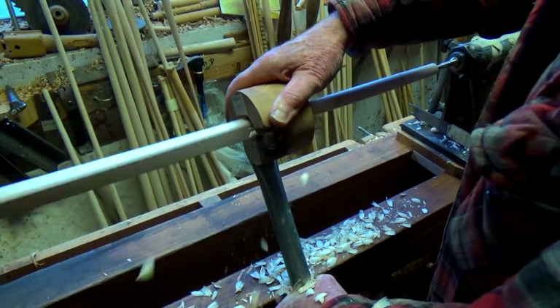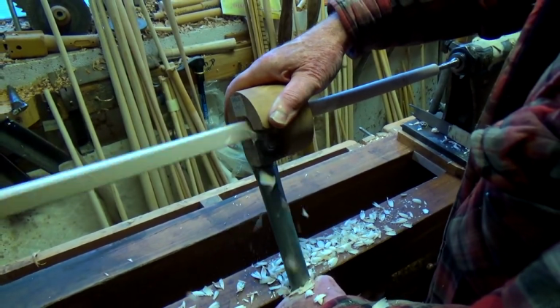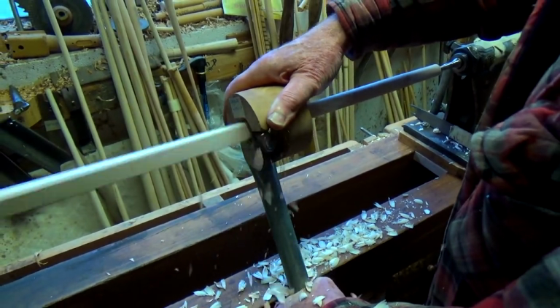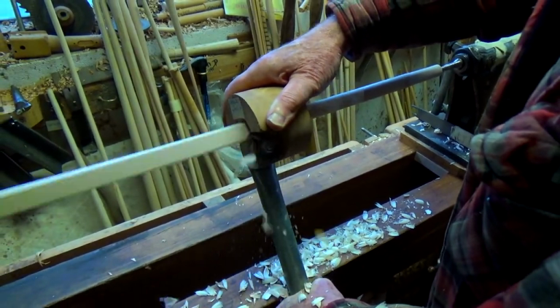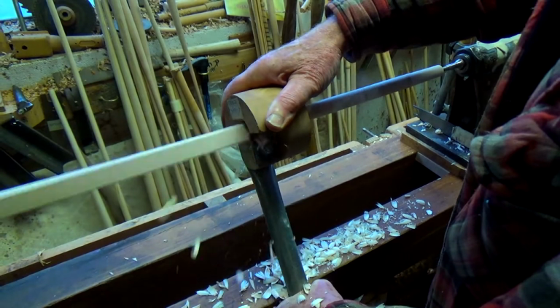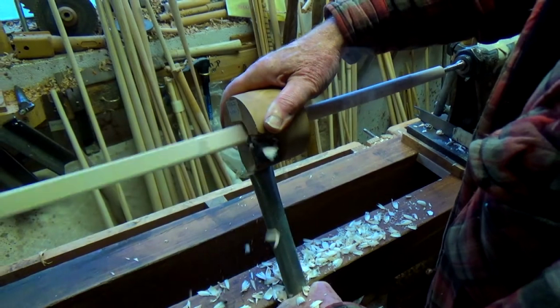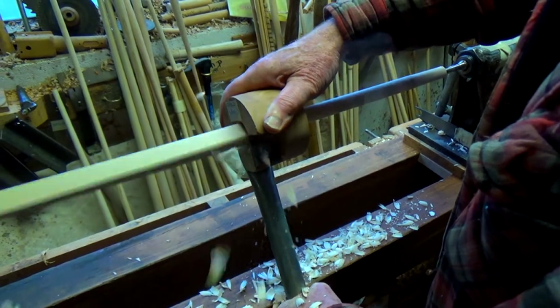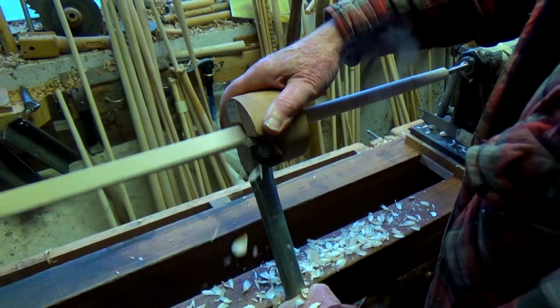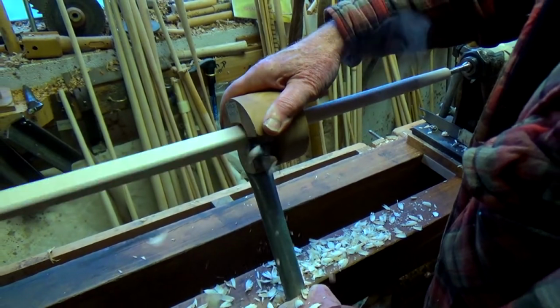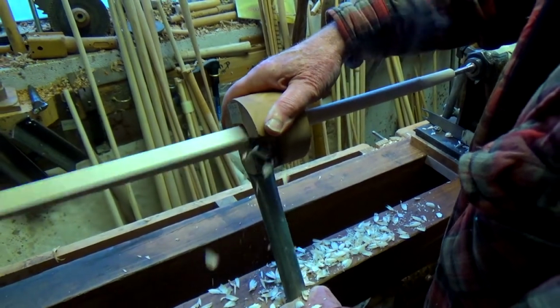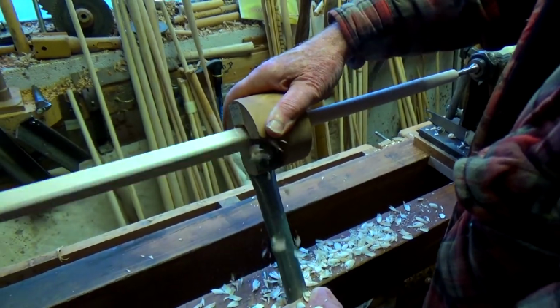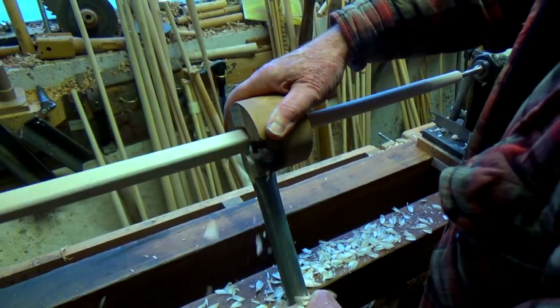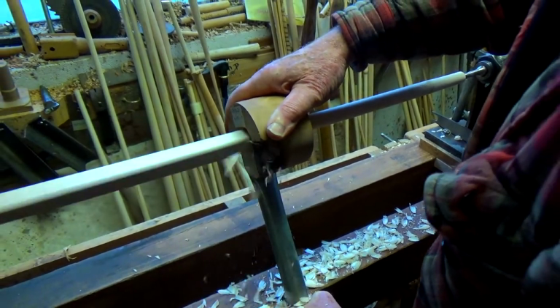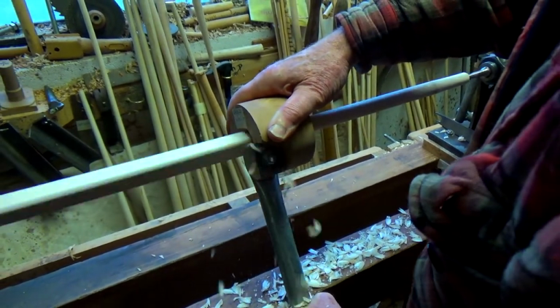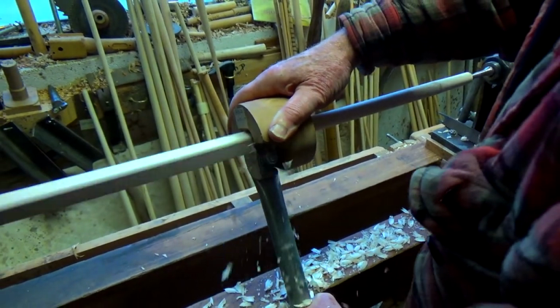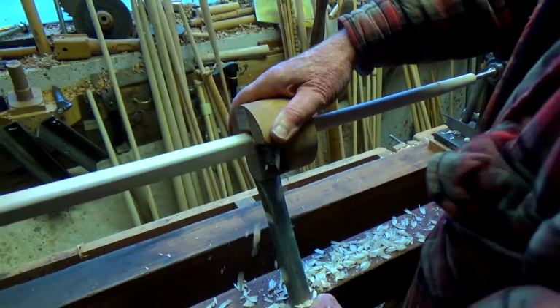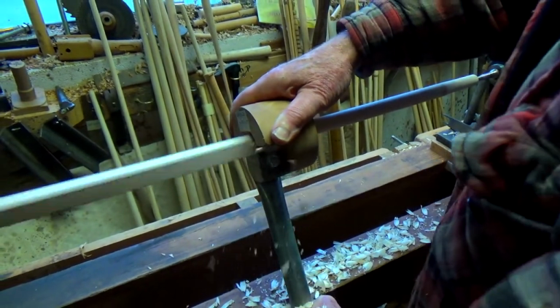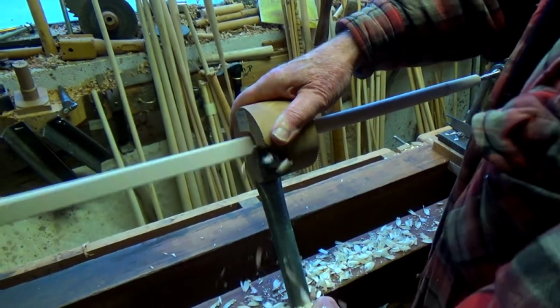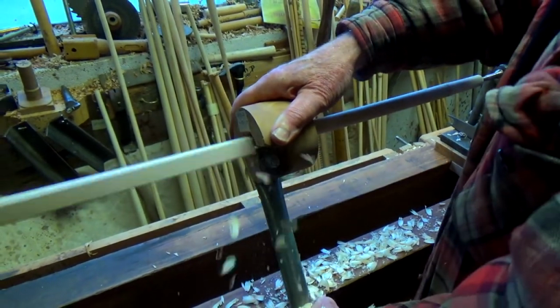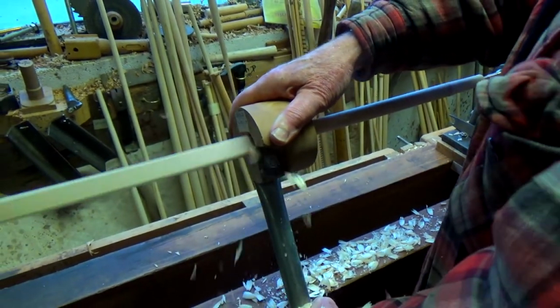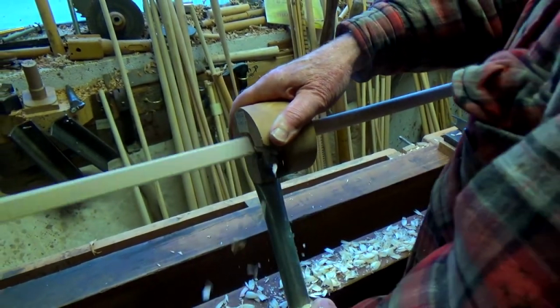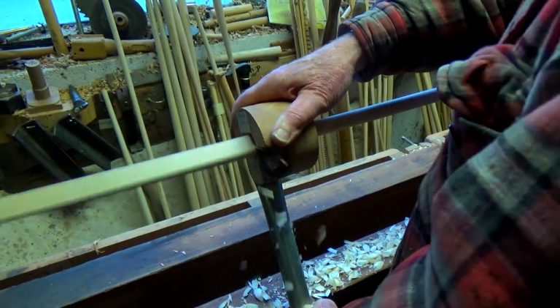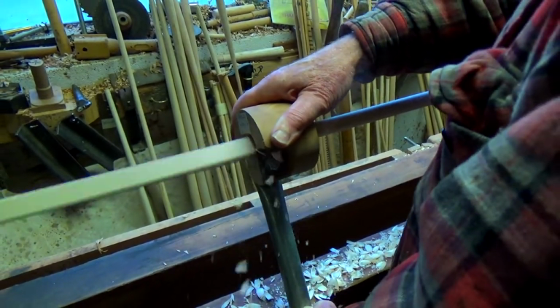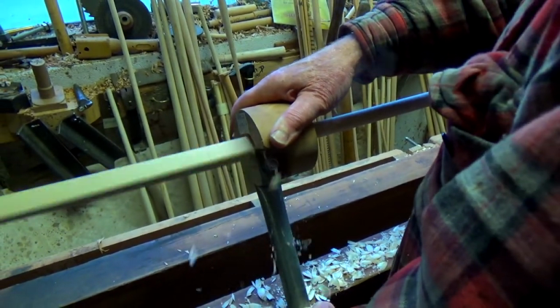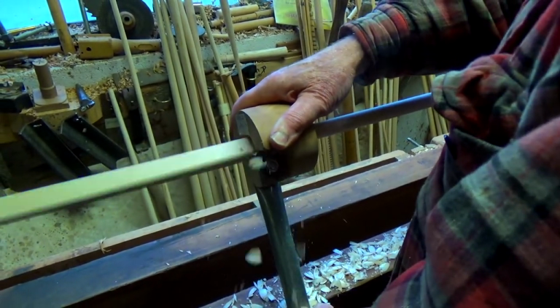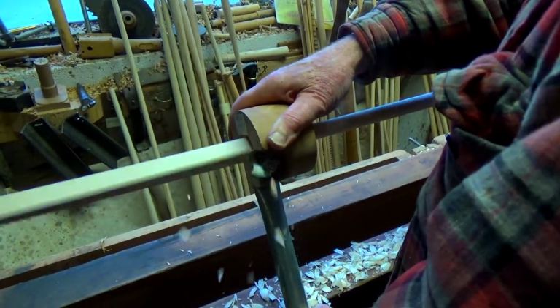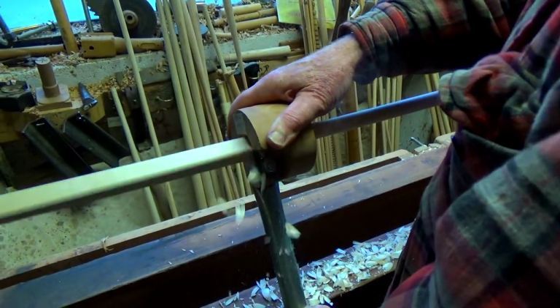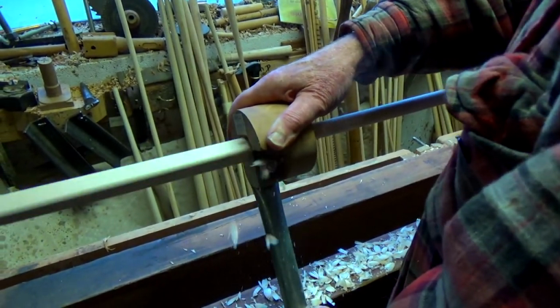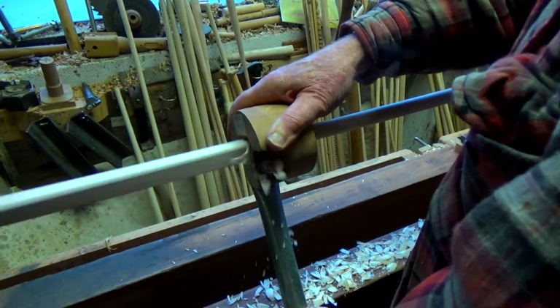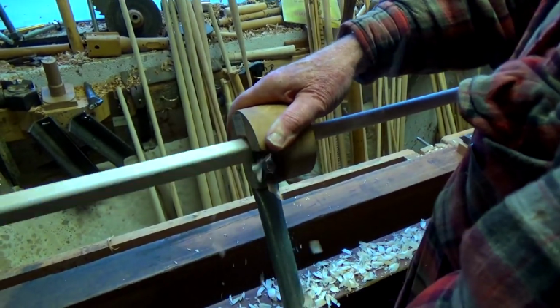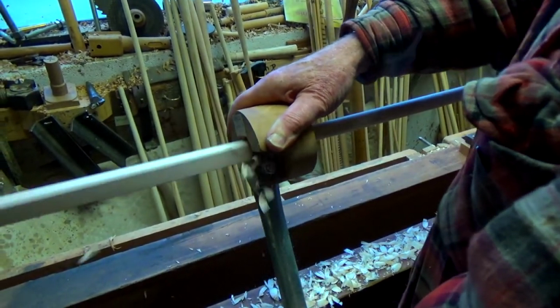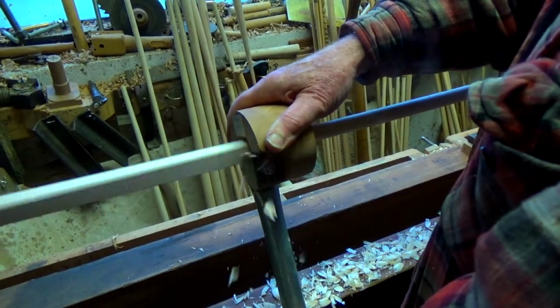The handle of the rounder, rubbing on the lead bed, steadies the whole operation.